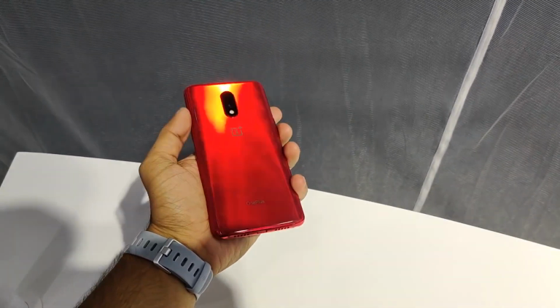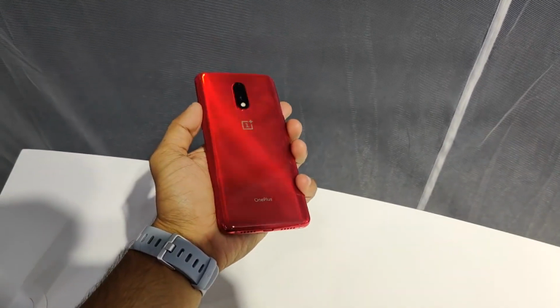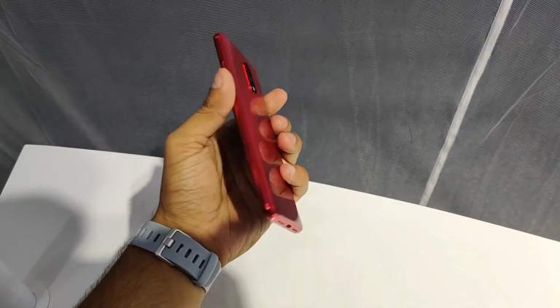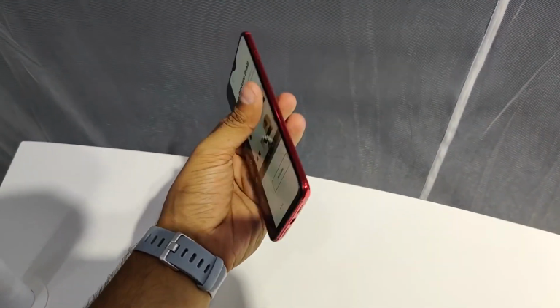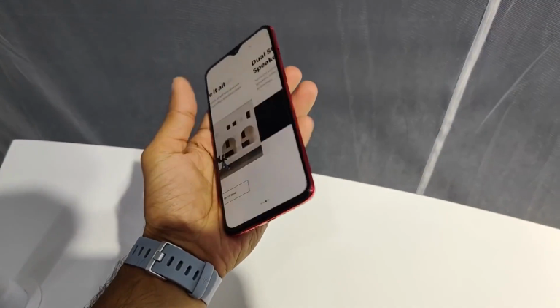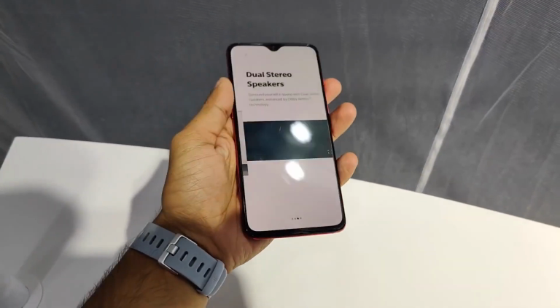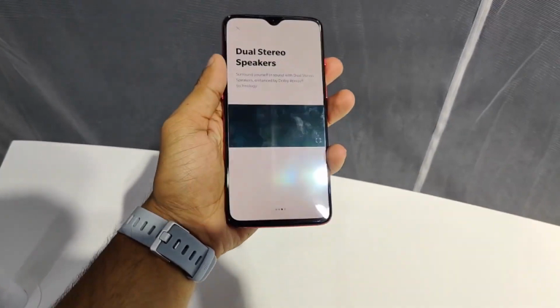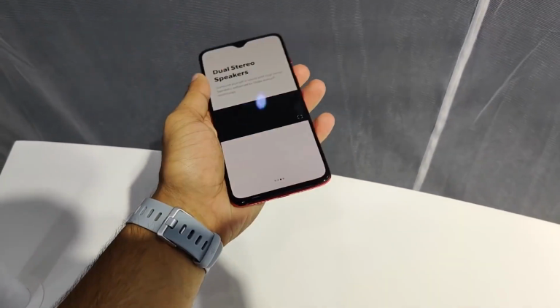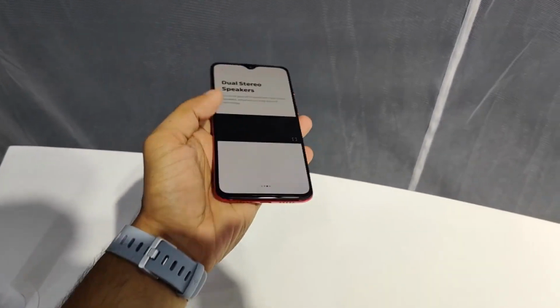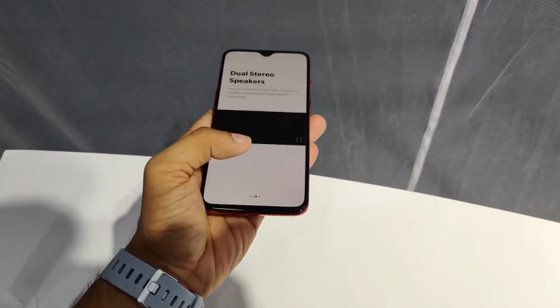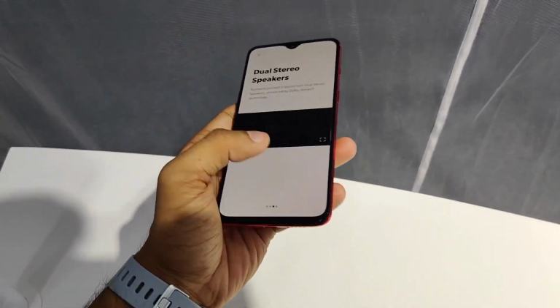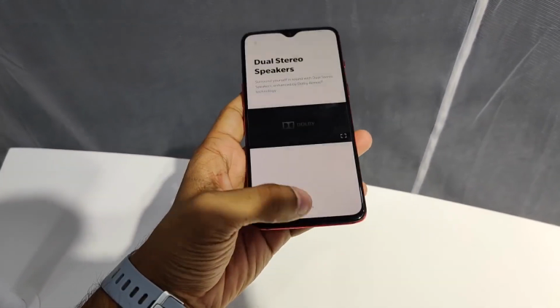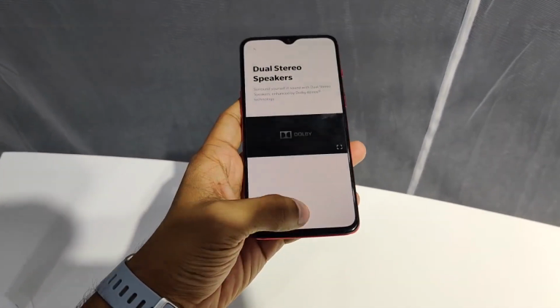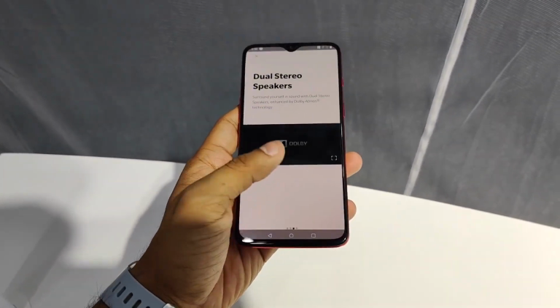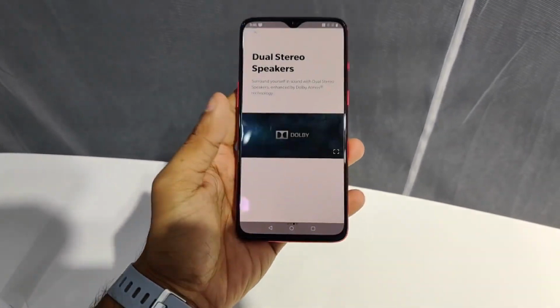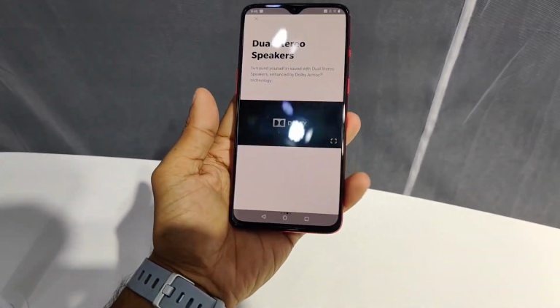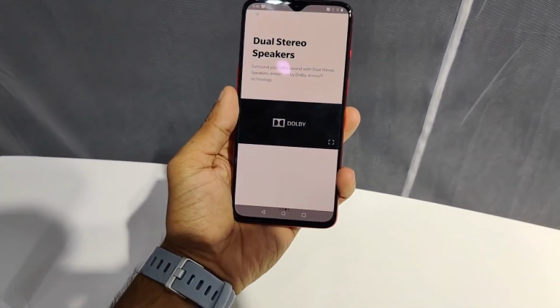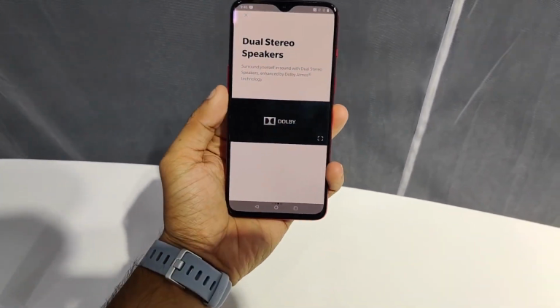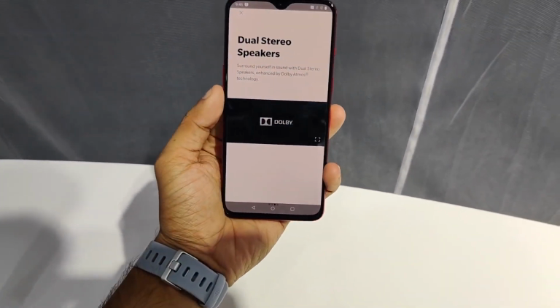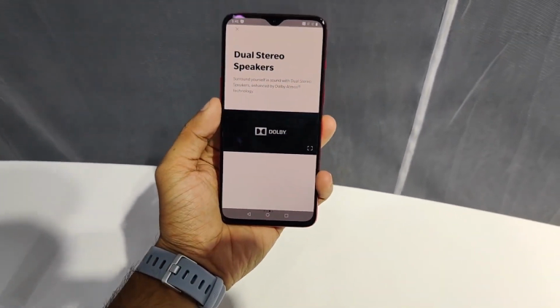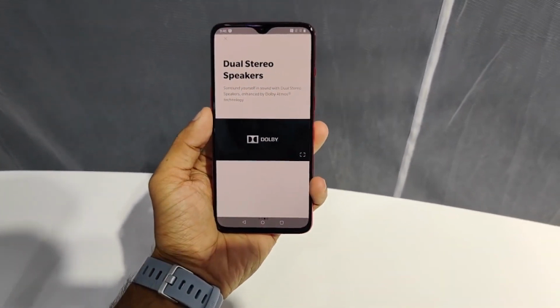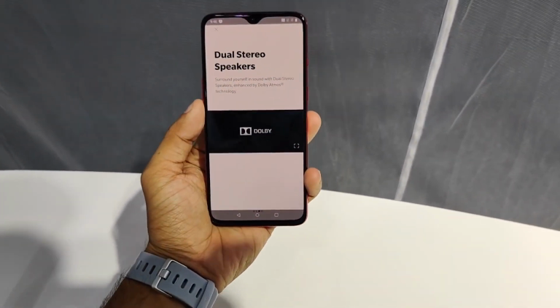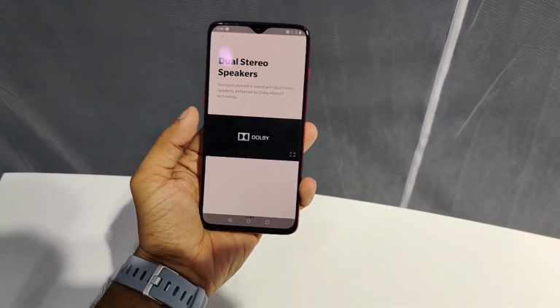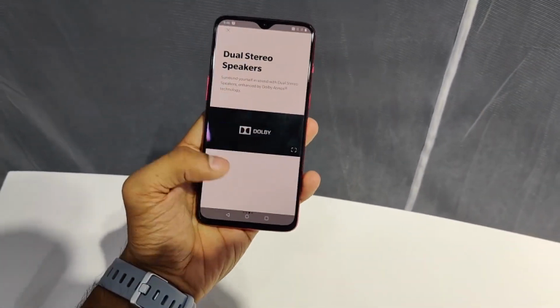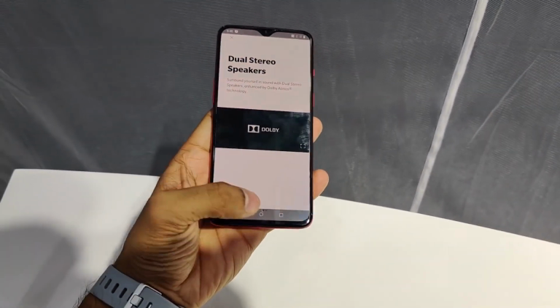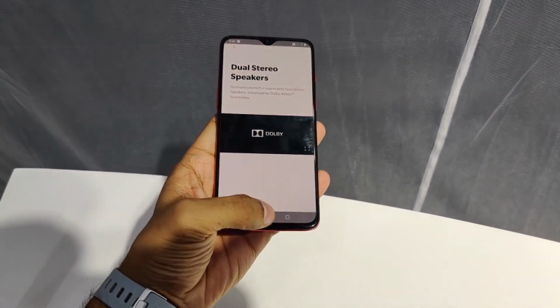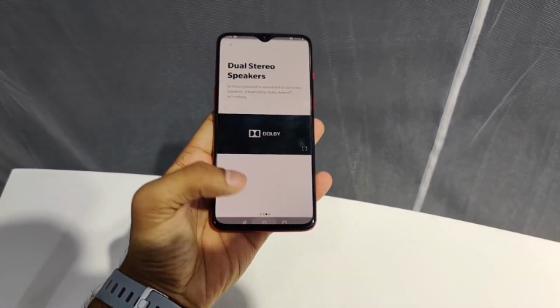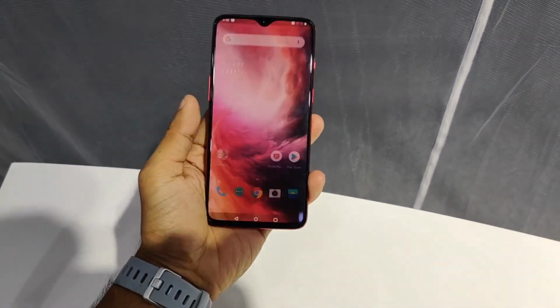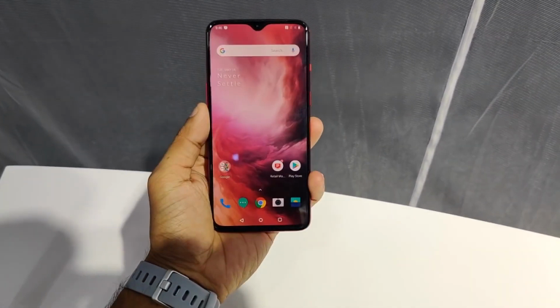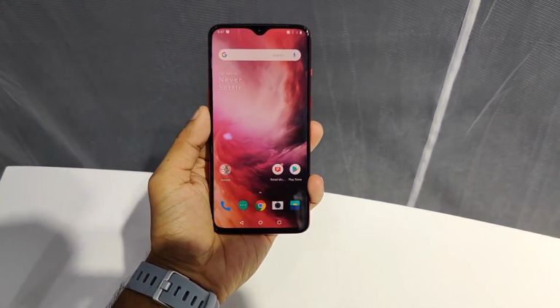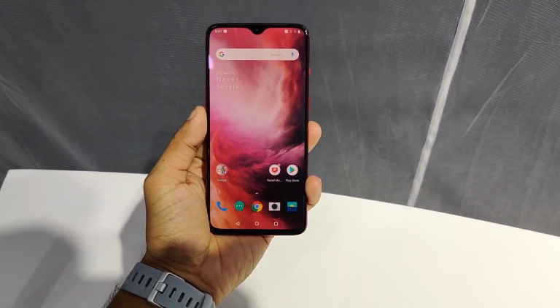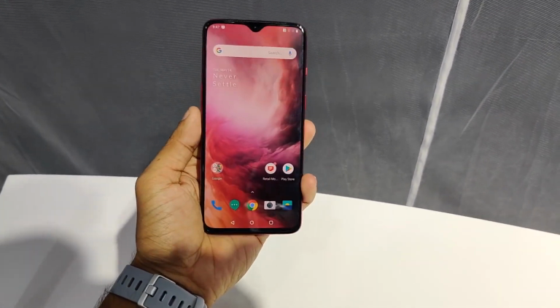Hello viewers, we are at the OnePlus 7 event. So now in this video, we have the OnePlus 7 first look.